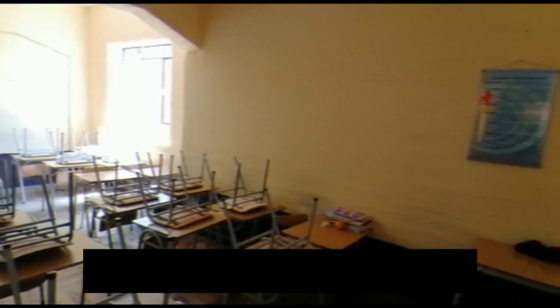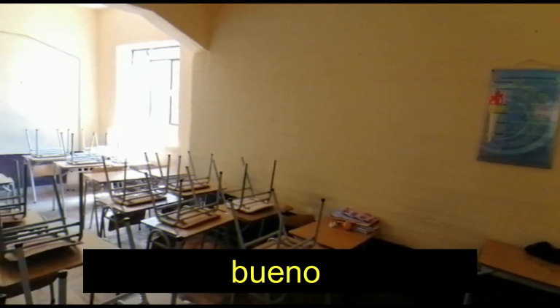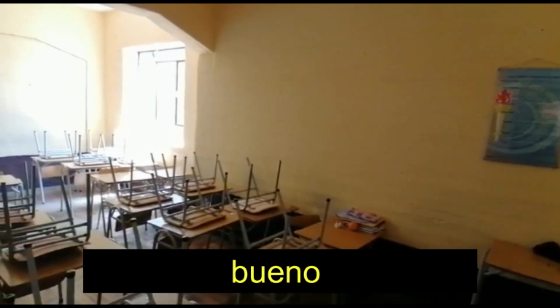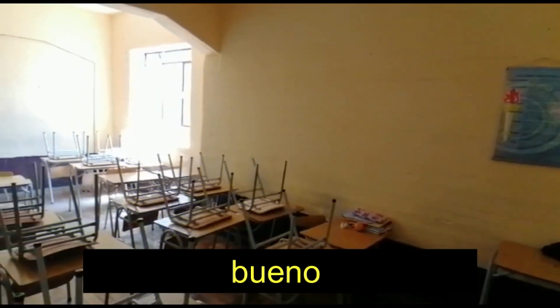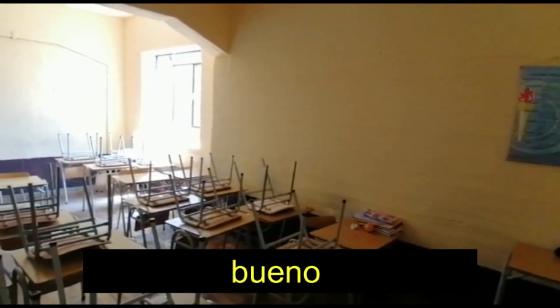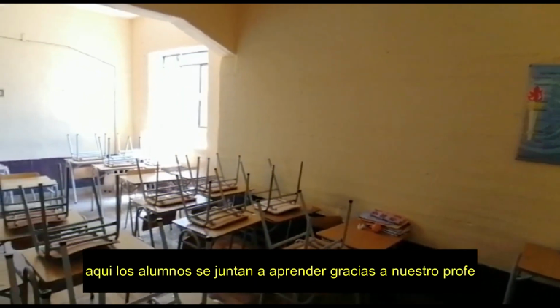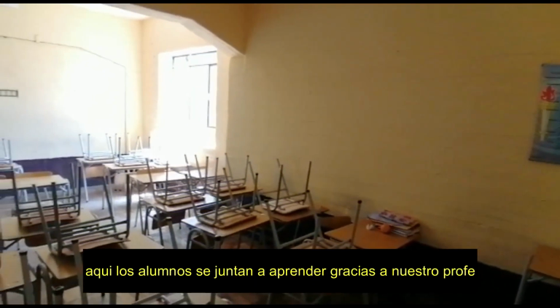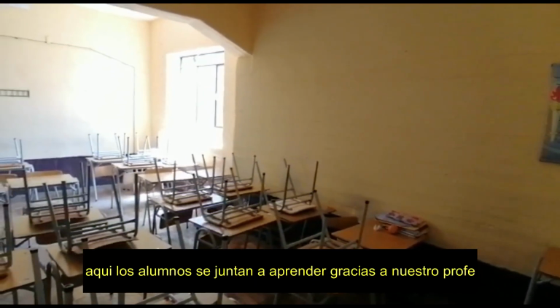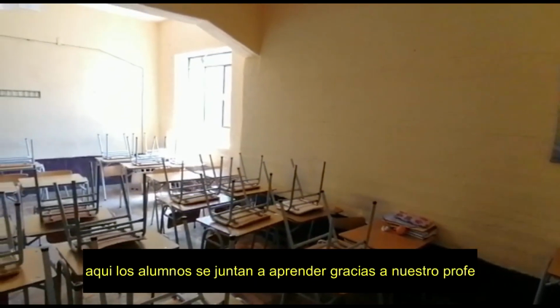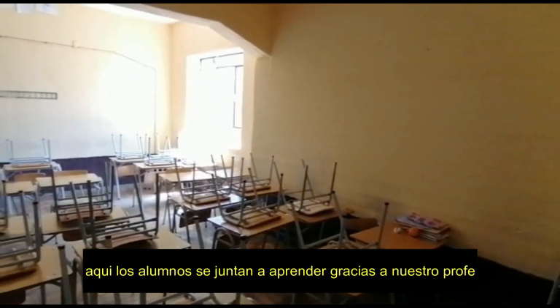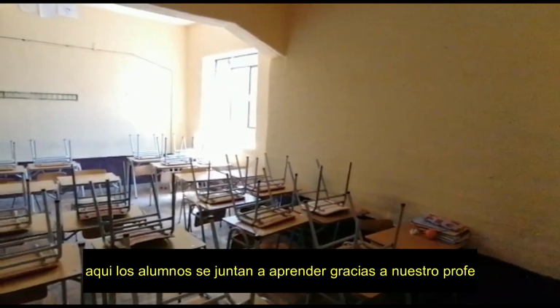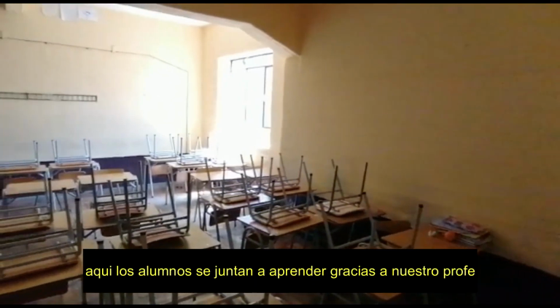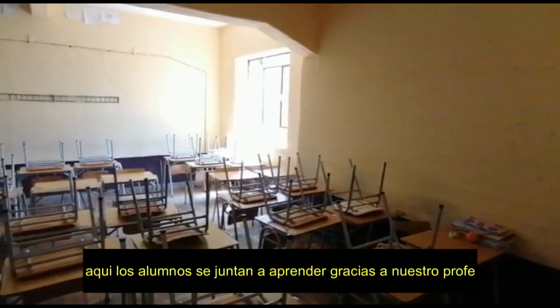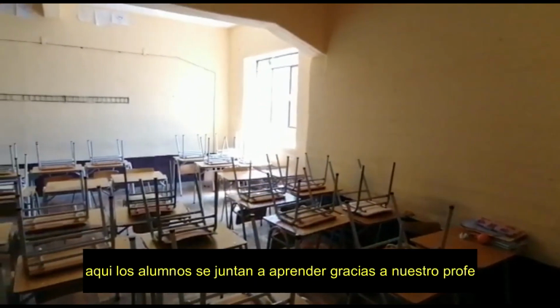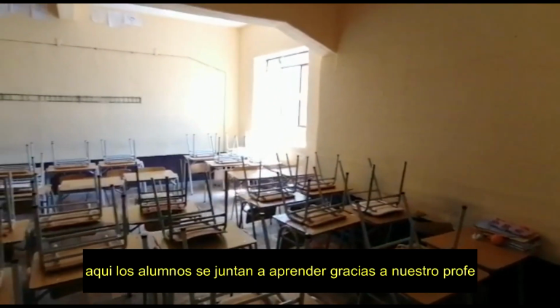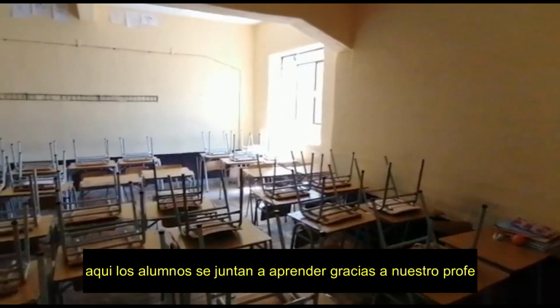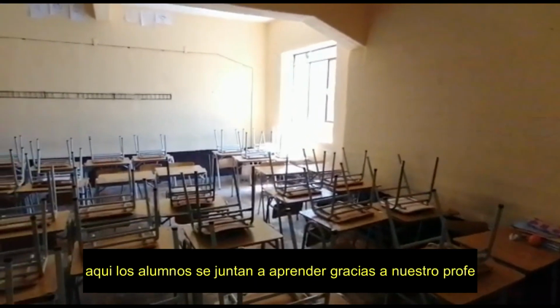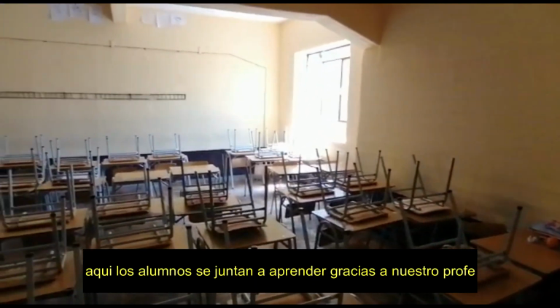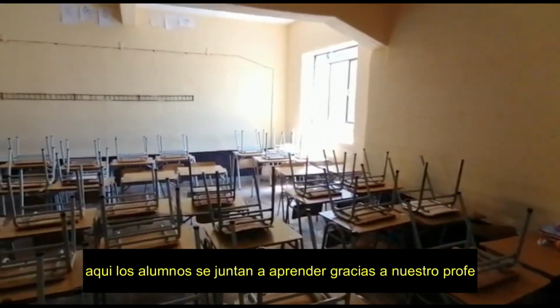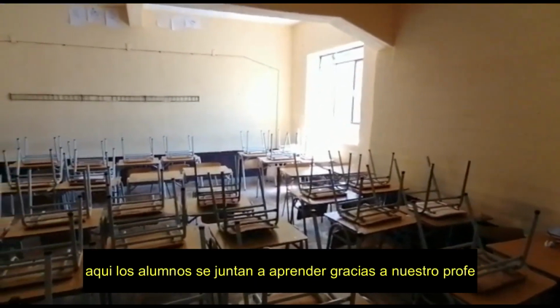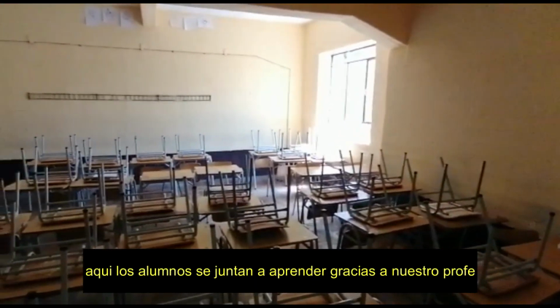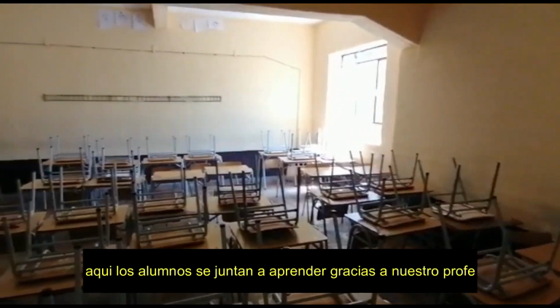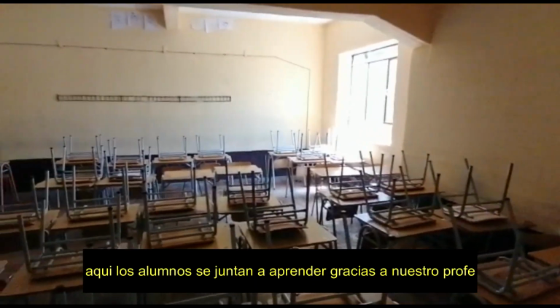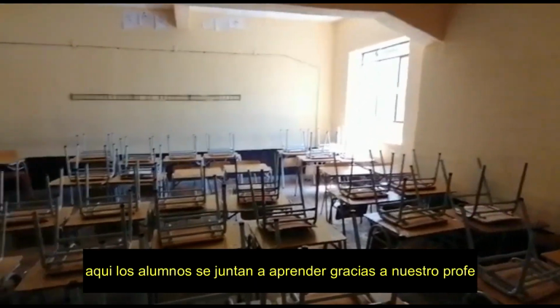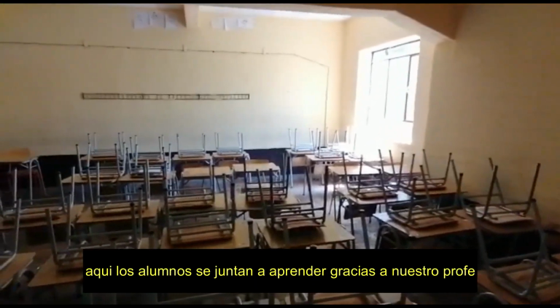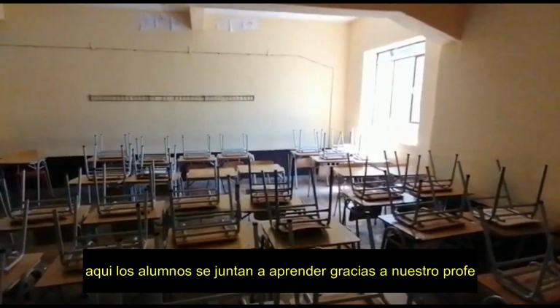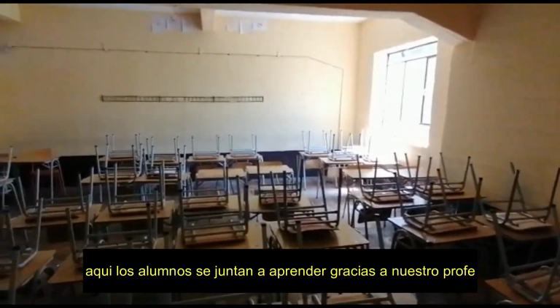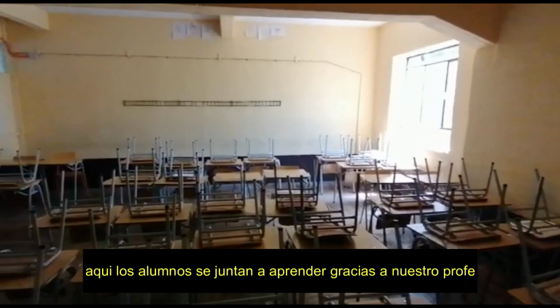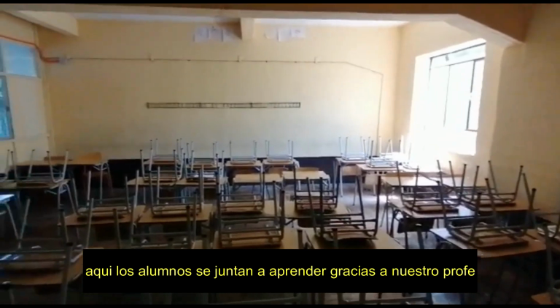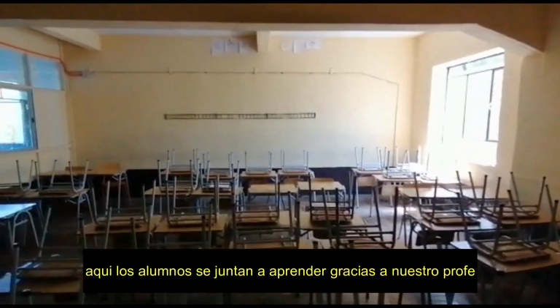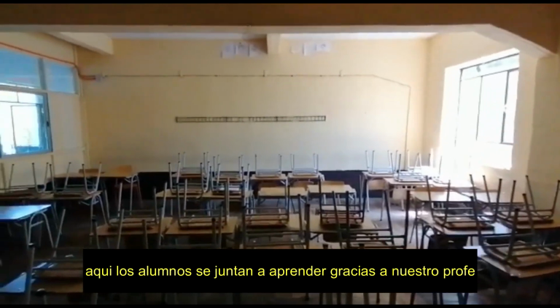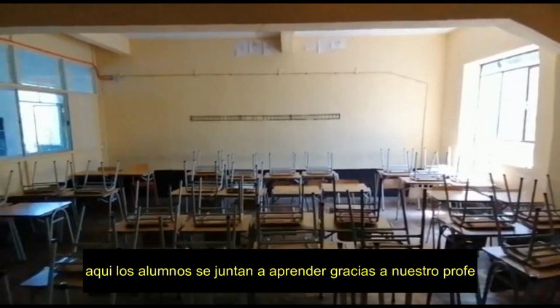Well, here the students get together to learn things from our teacher.